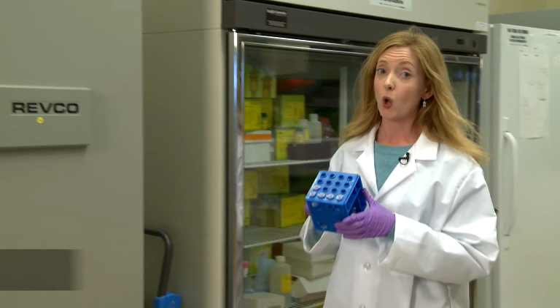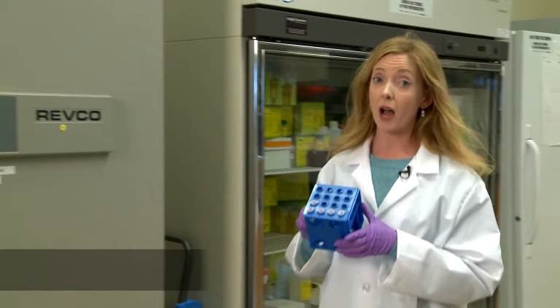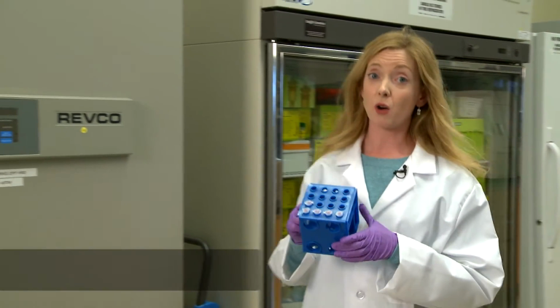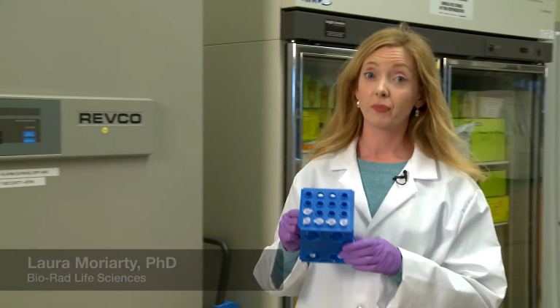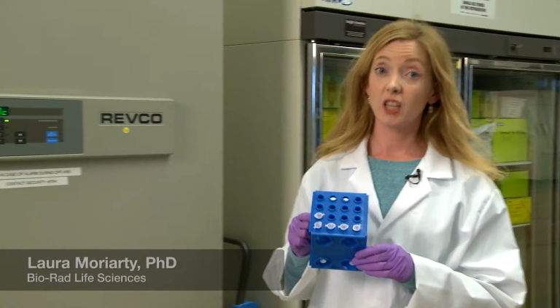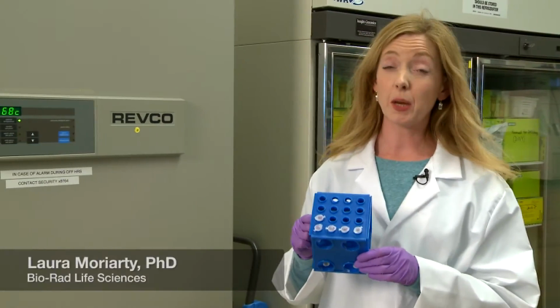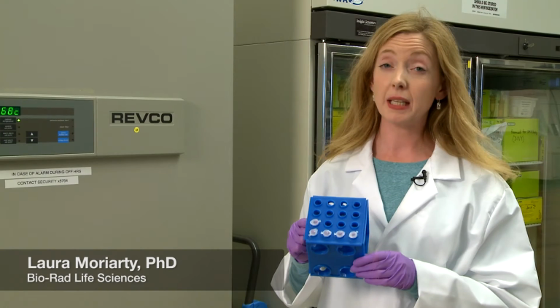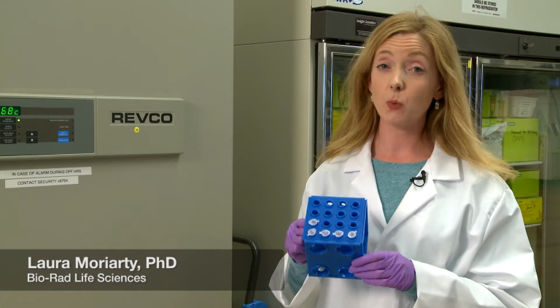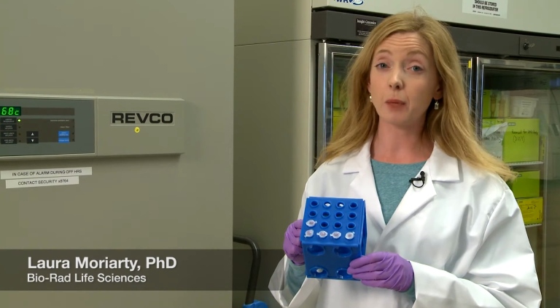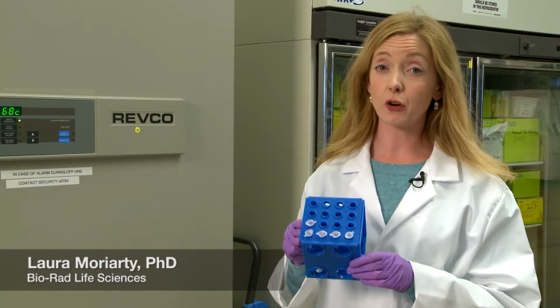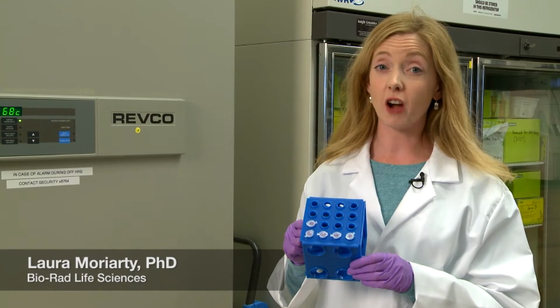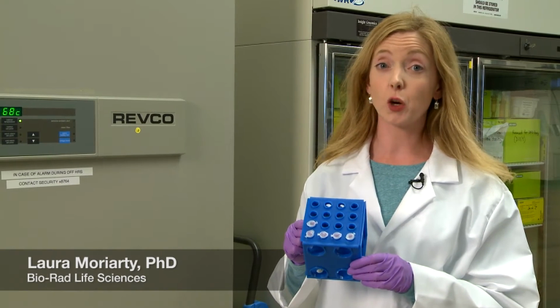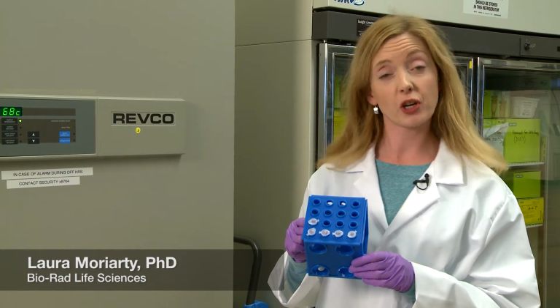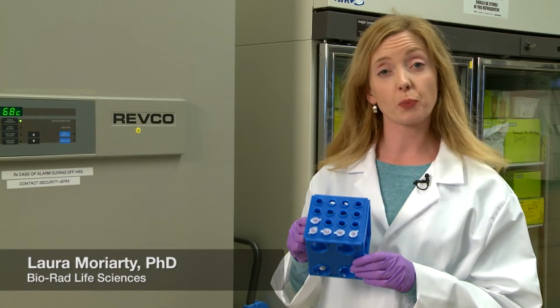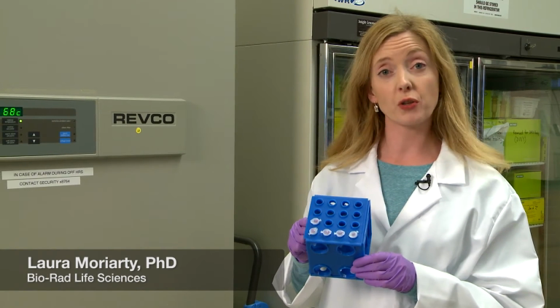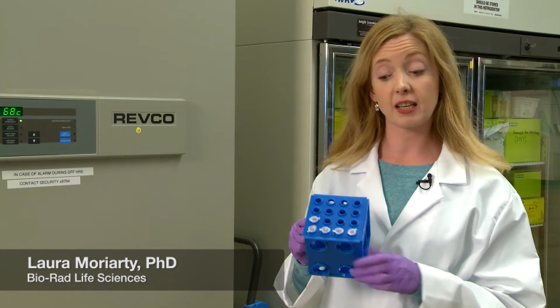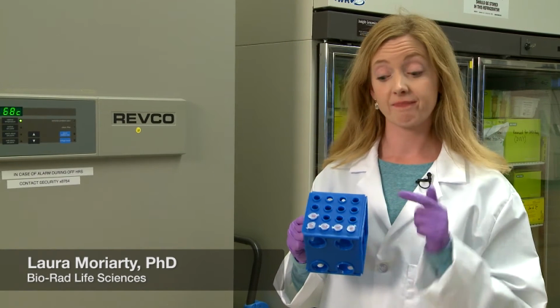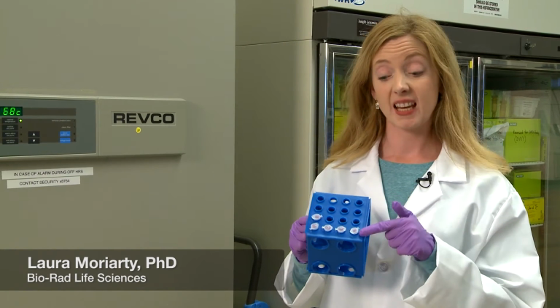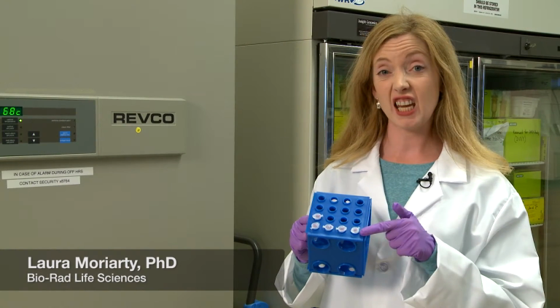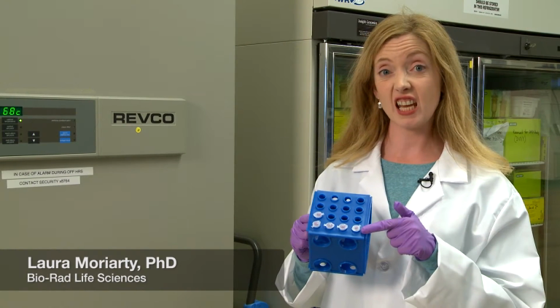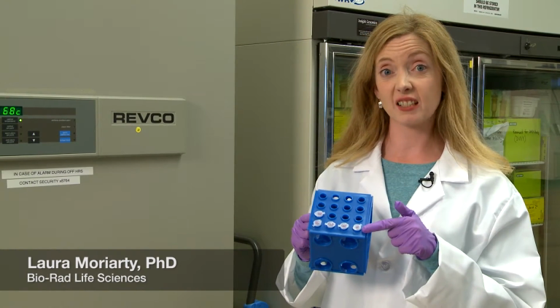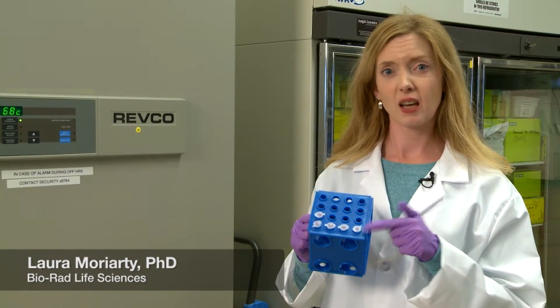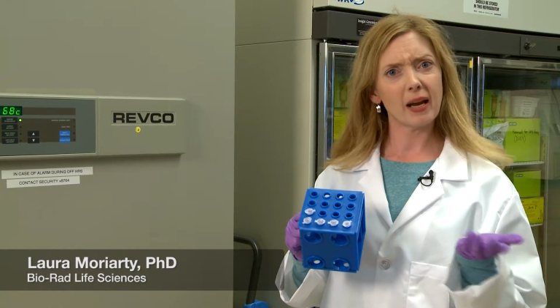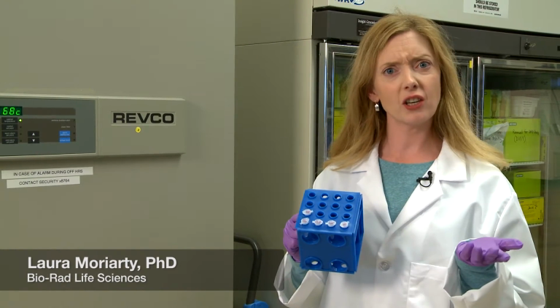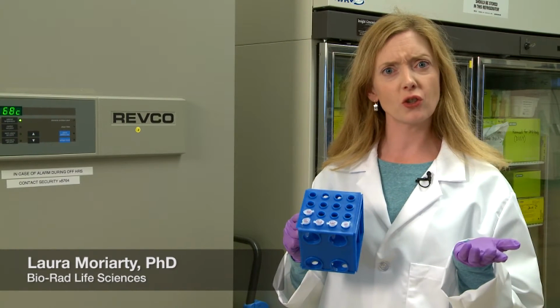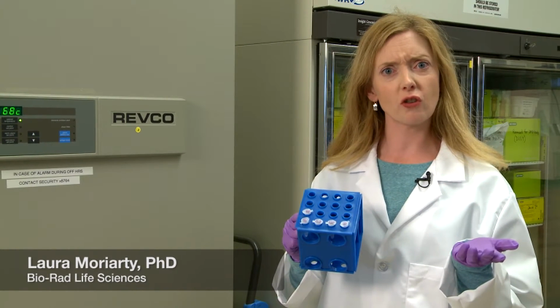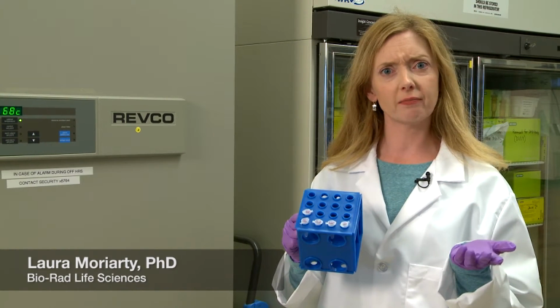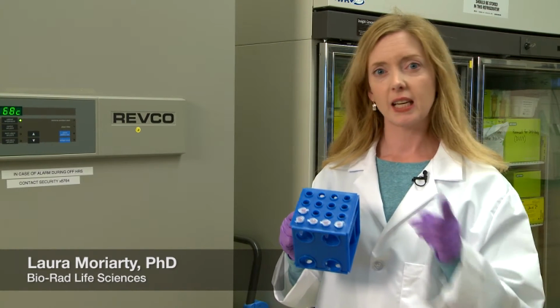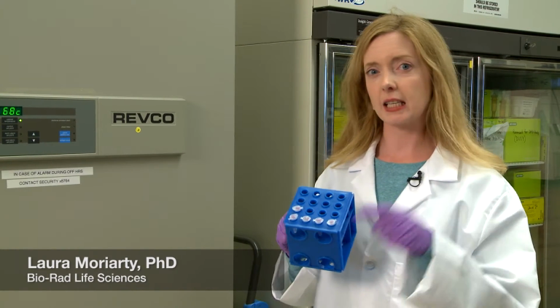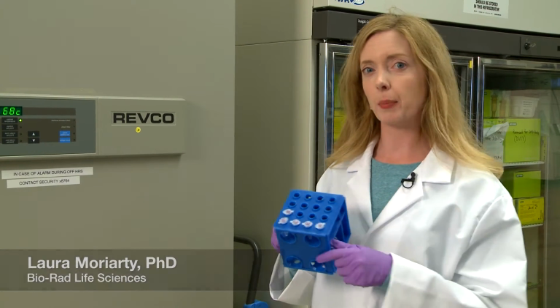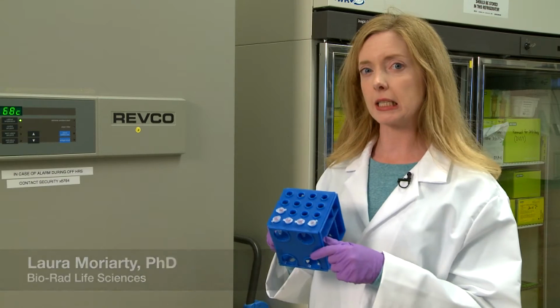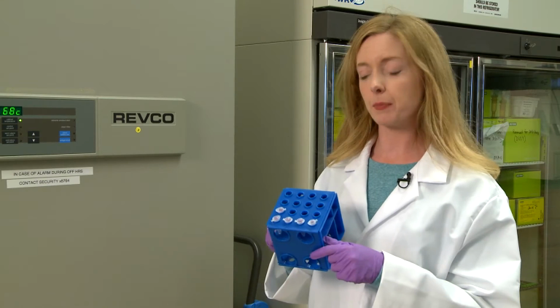Wow, you've had a busy week purifying your precious protein, and here it is. But how do you store it? Here's a couple of tips.